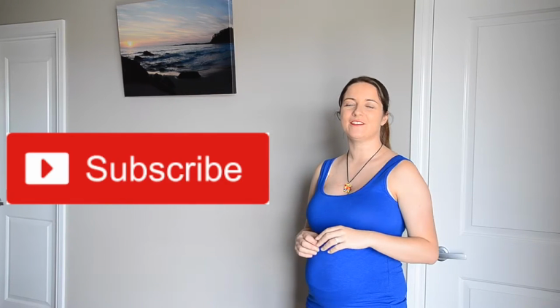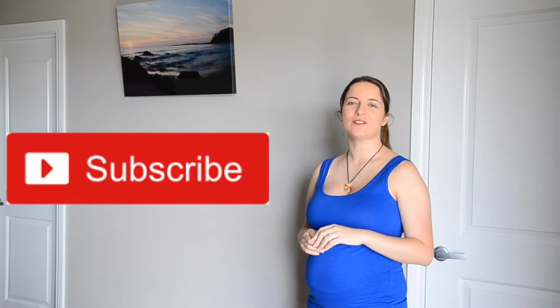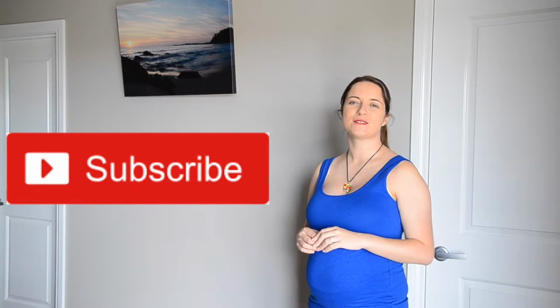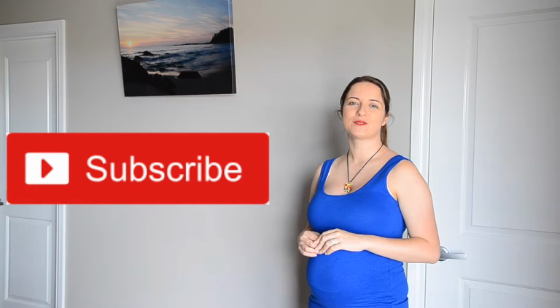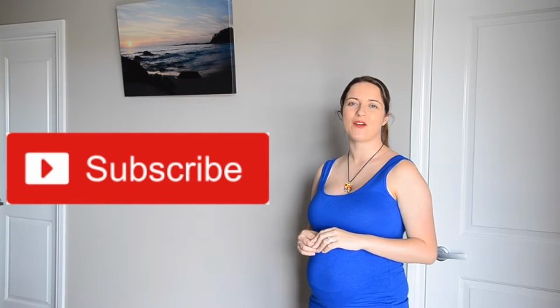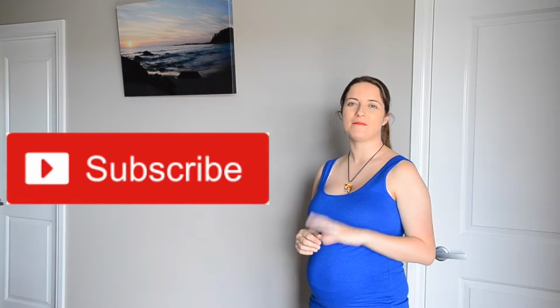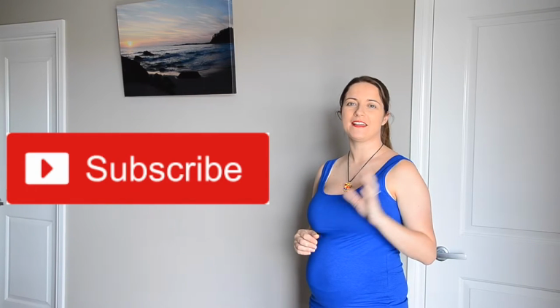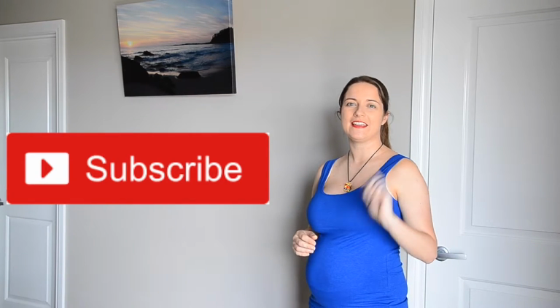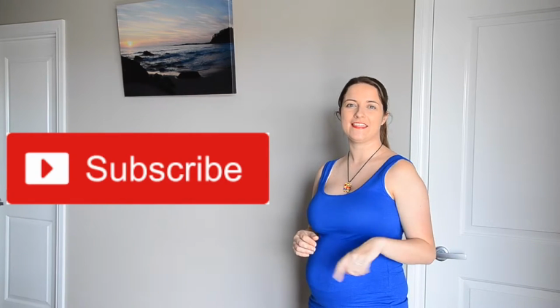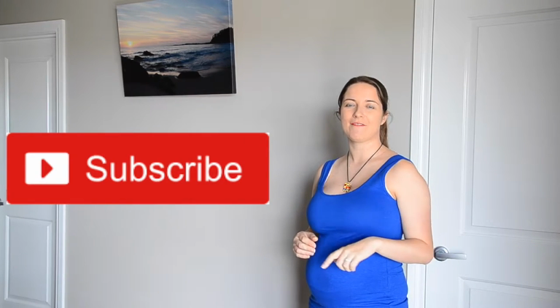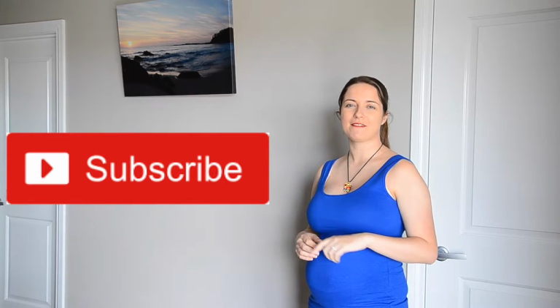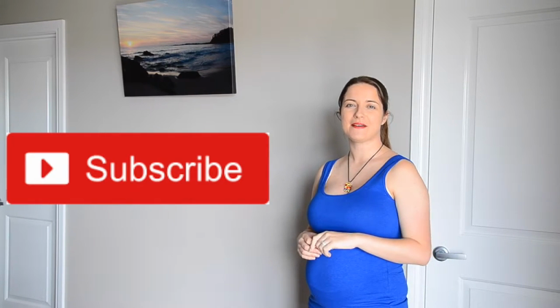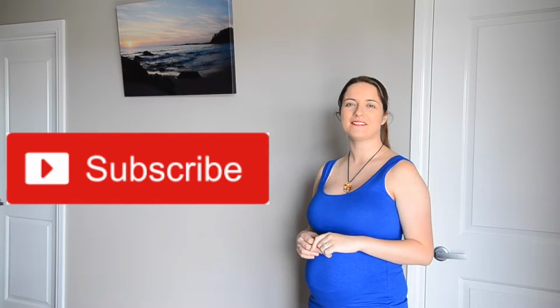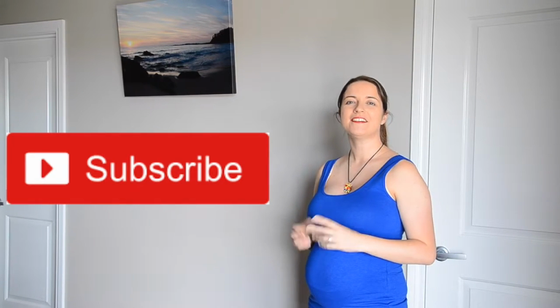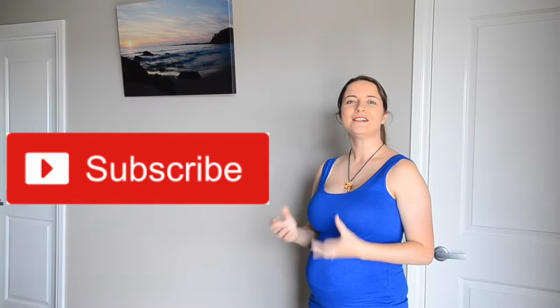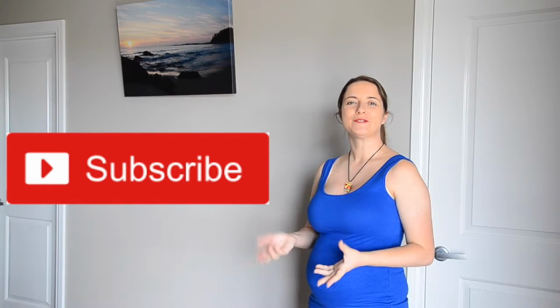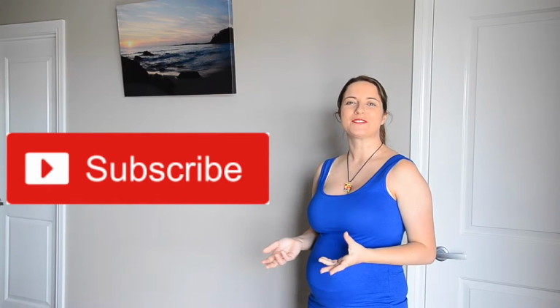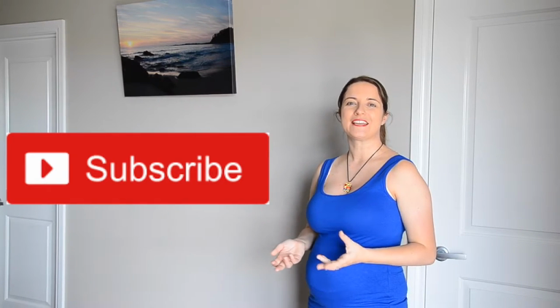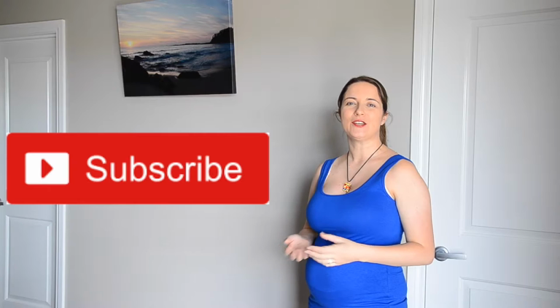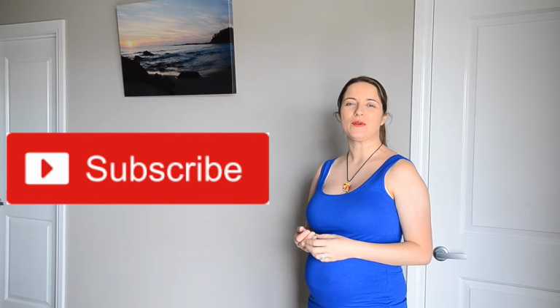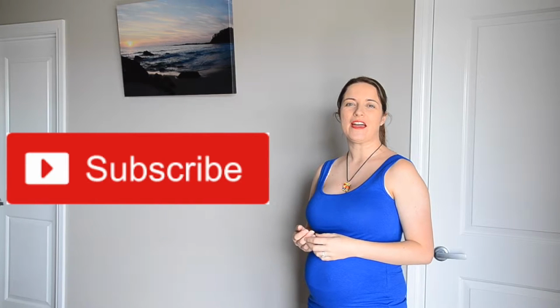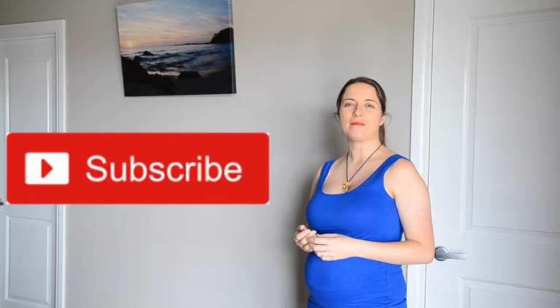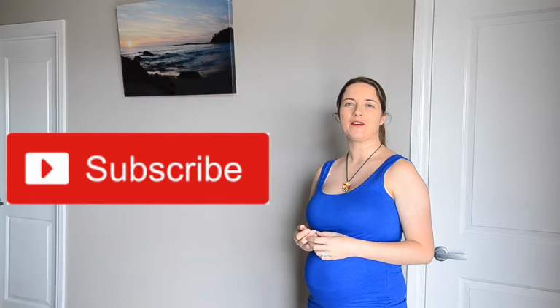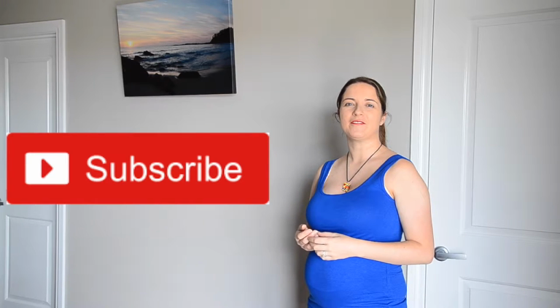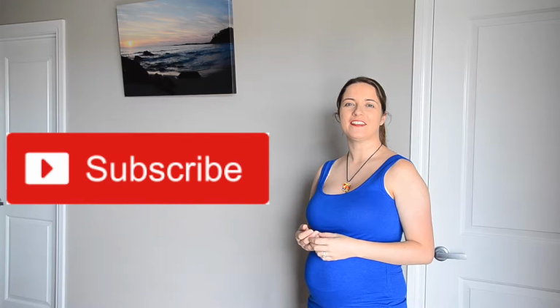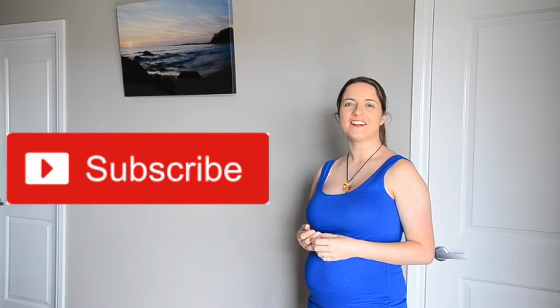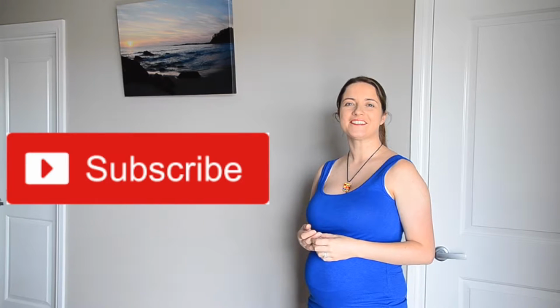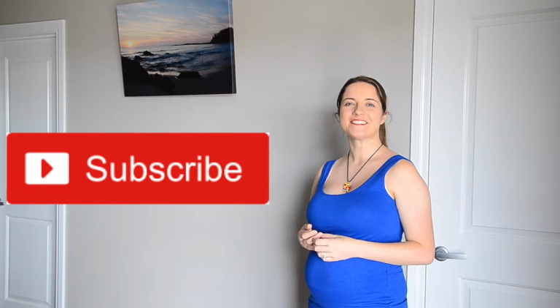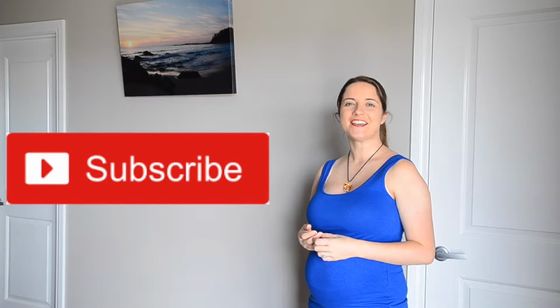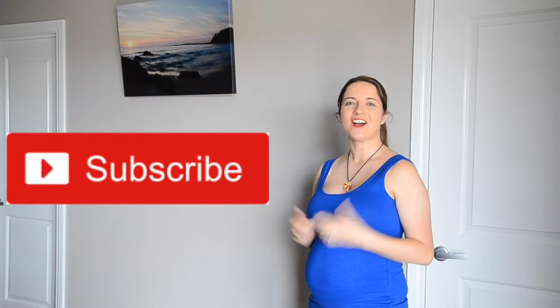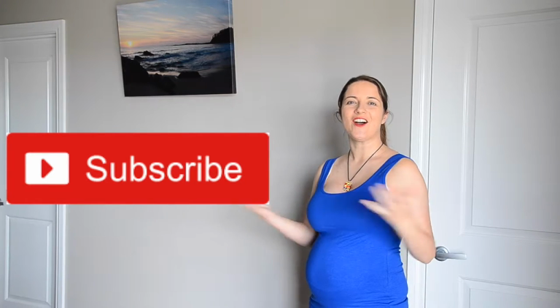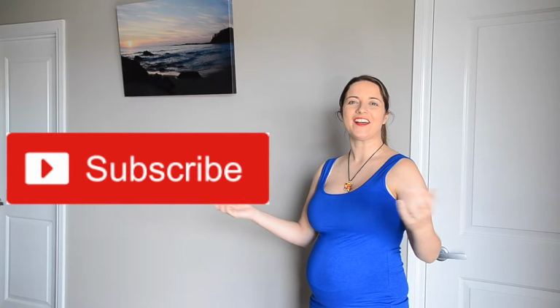If you're not subscribed then hit that red button — it'll just let you know when I upload videos. Alrighty, let's get cracking.